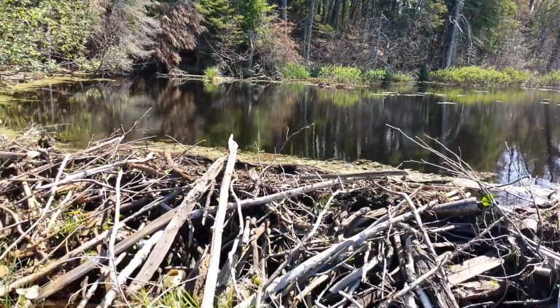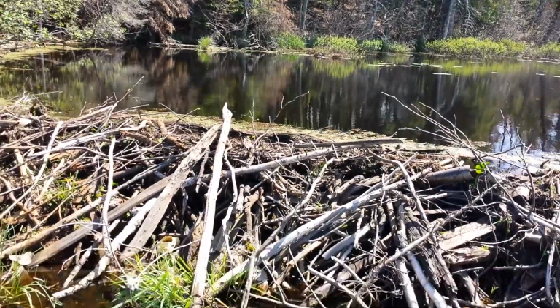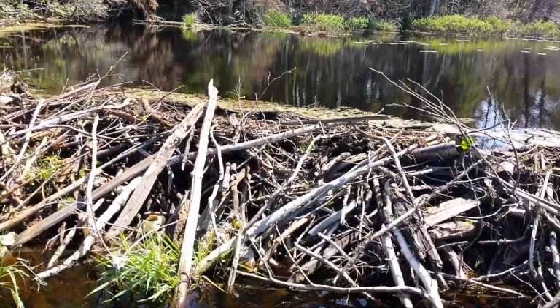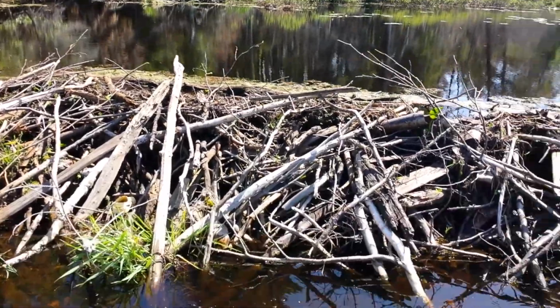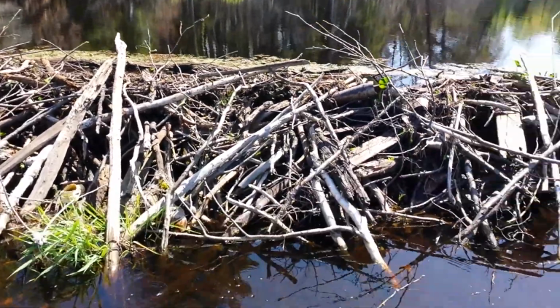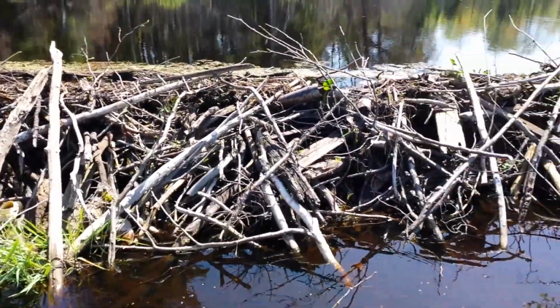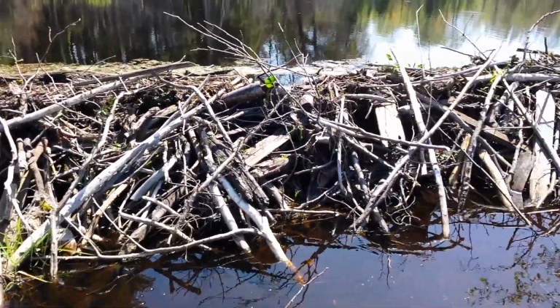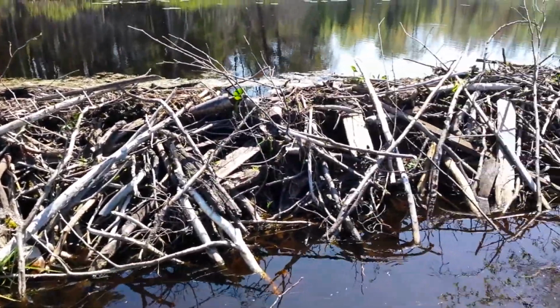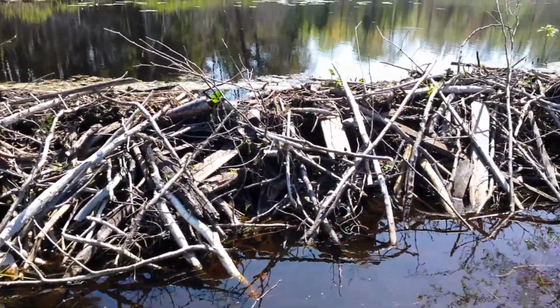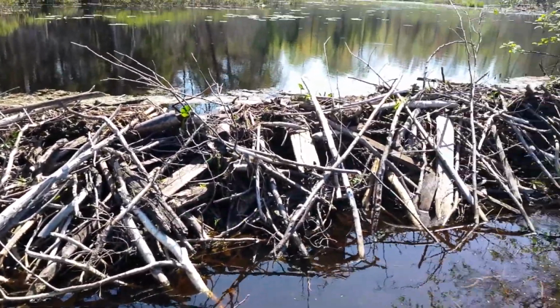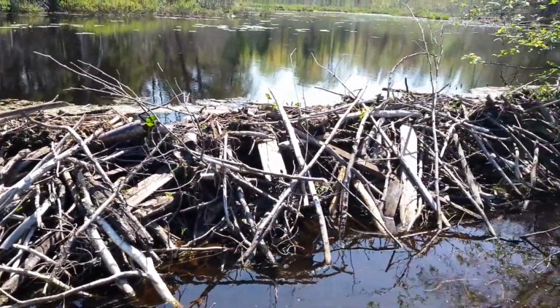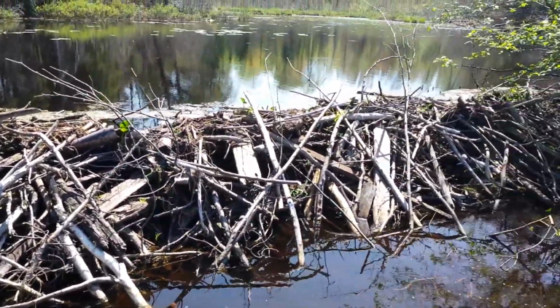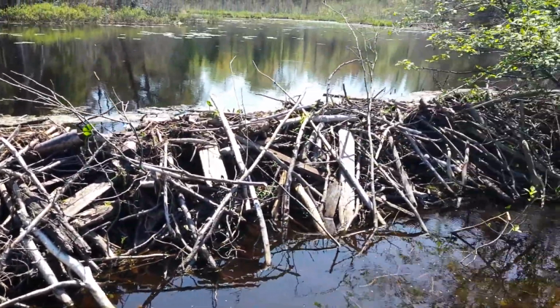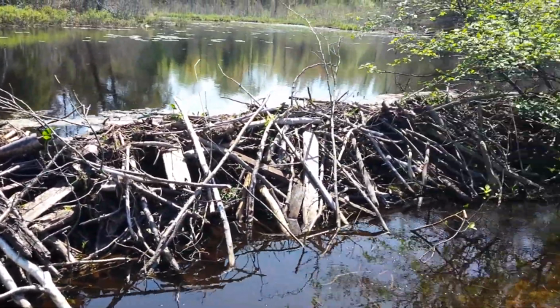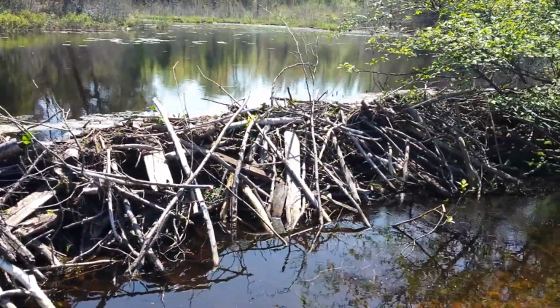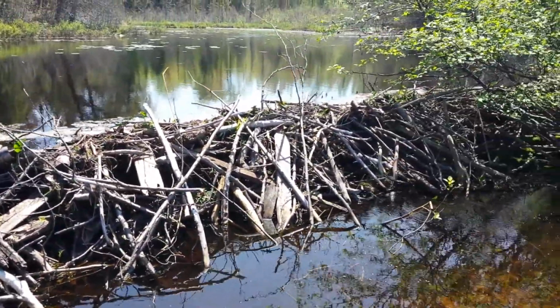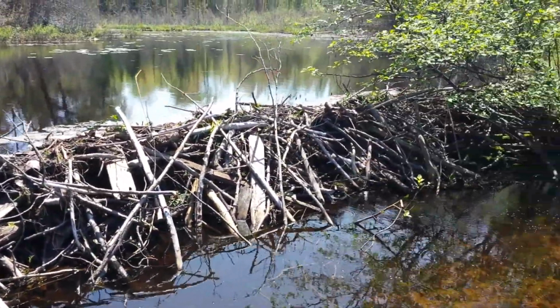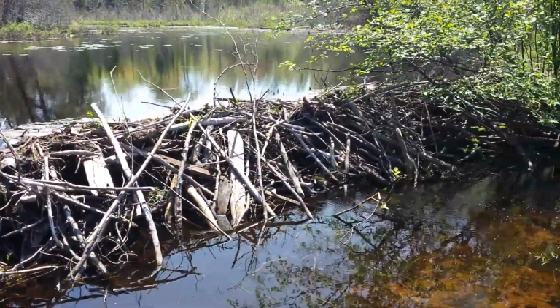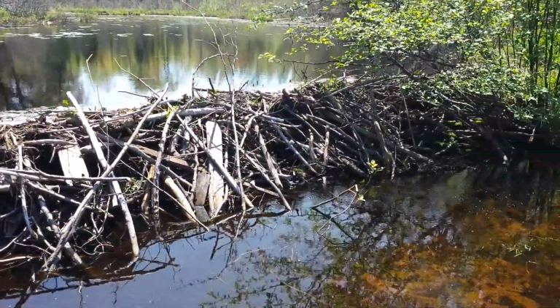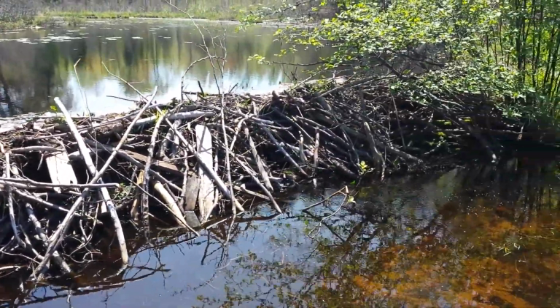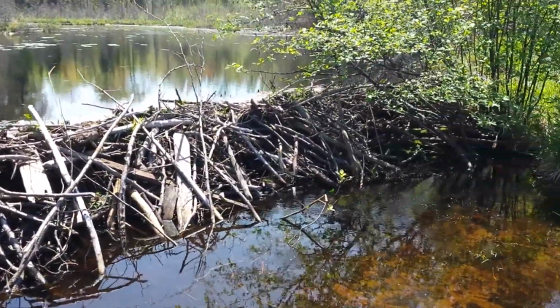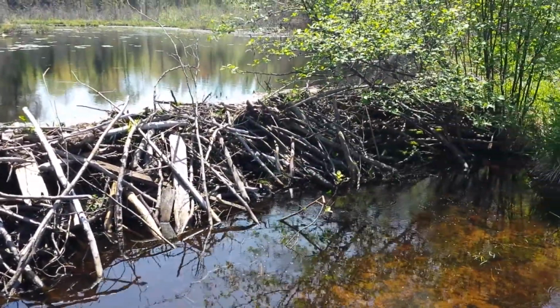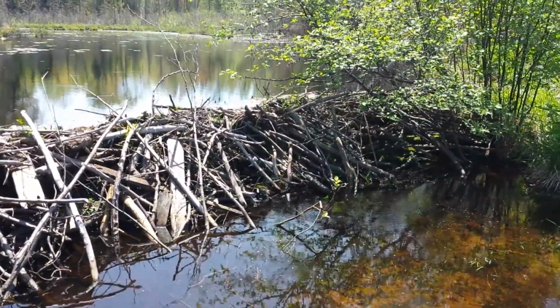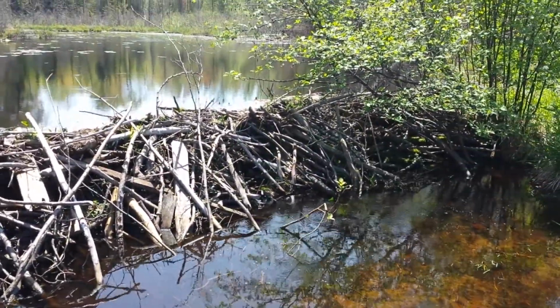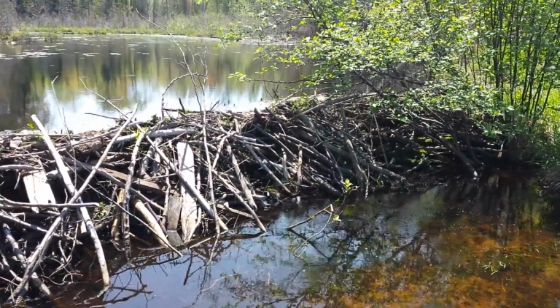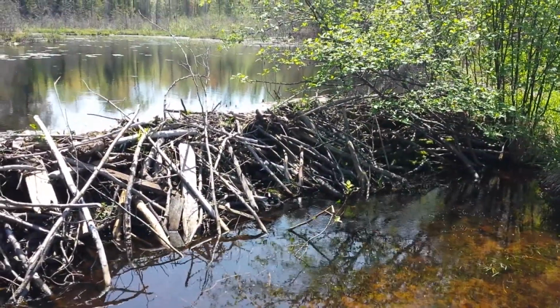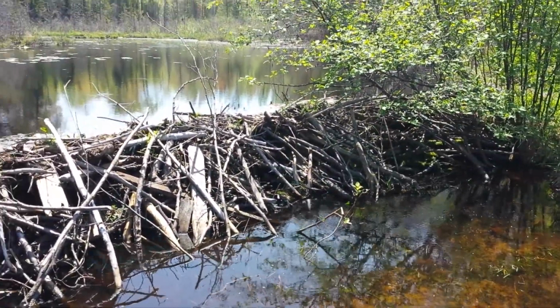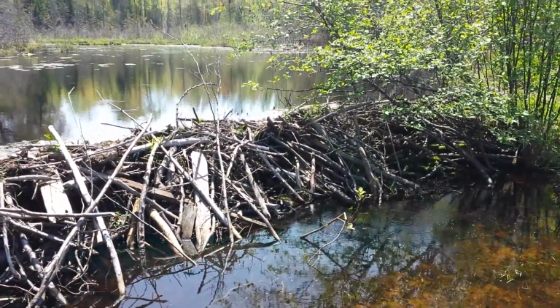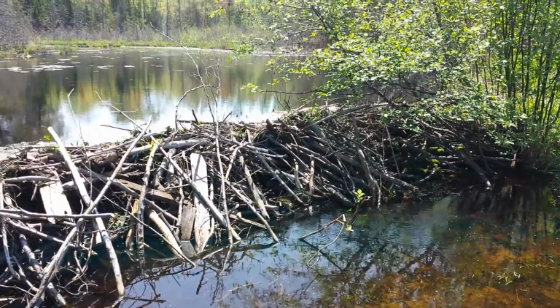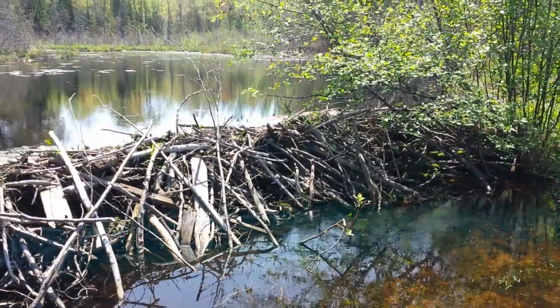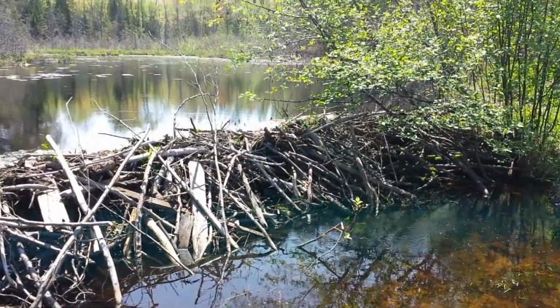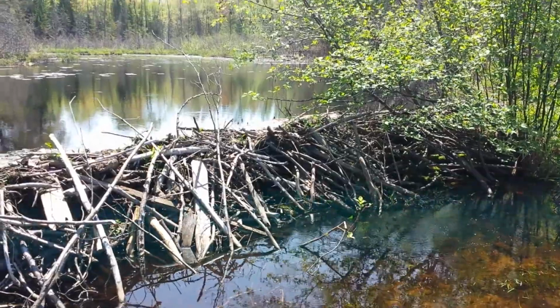So anyway, nice little beaver dam. Big Arbor Vita Lake.